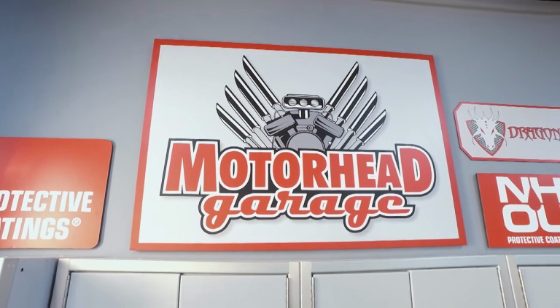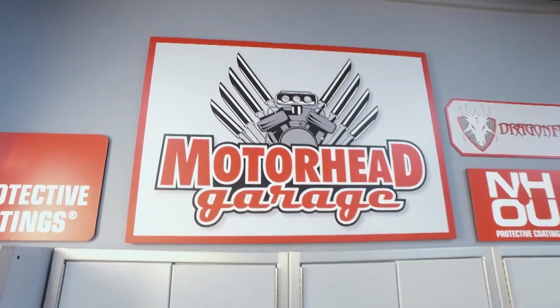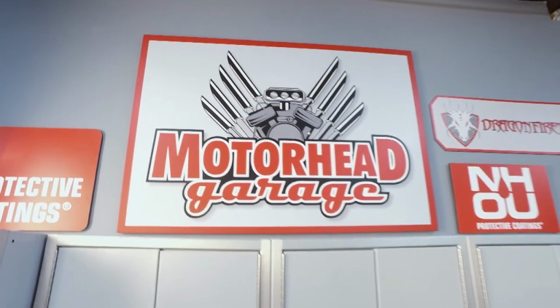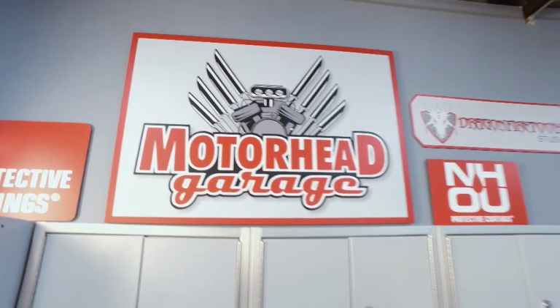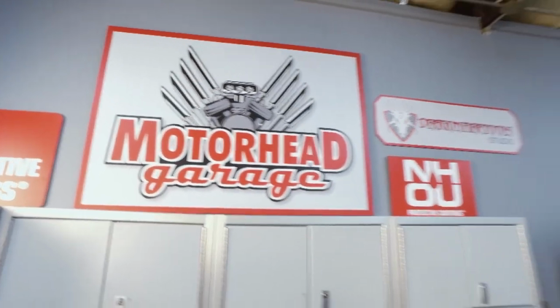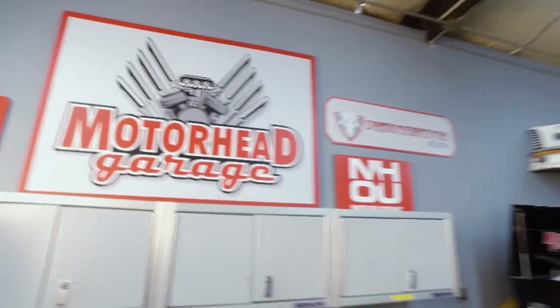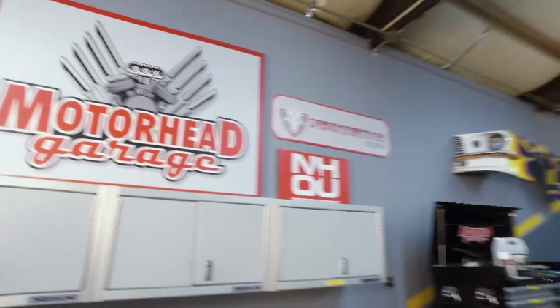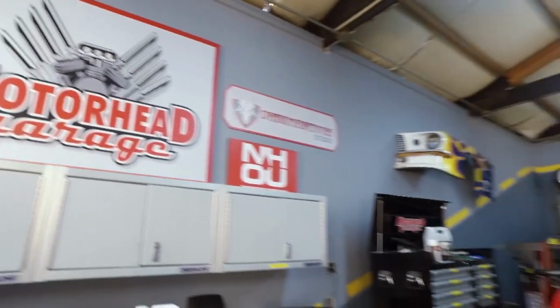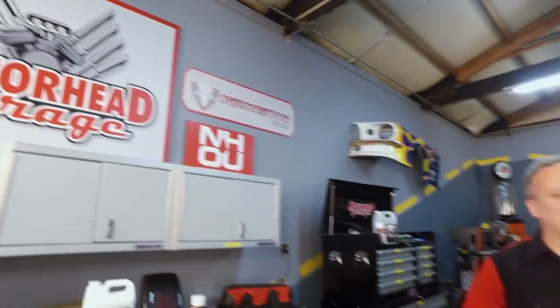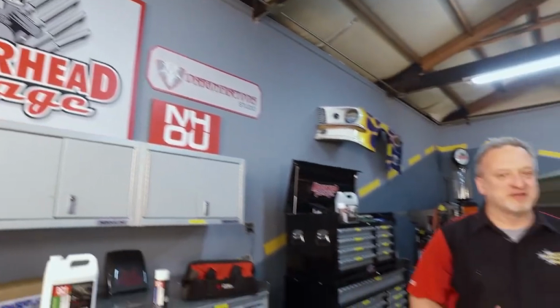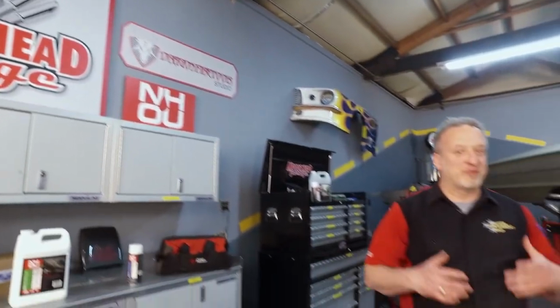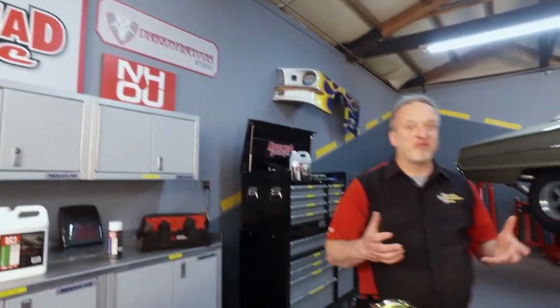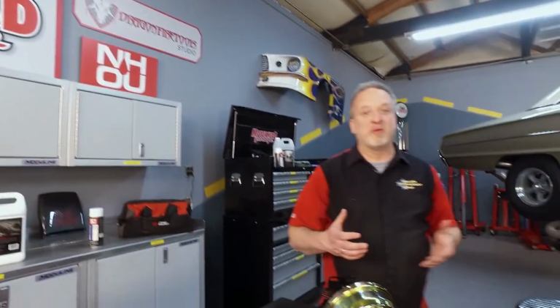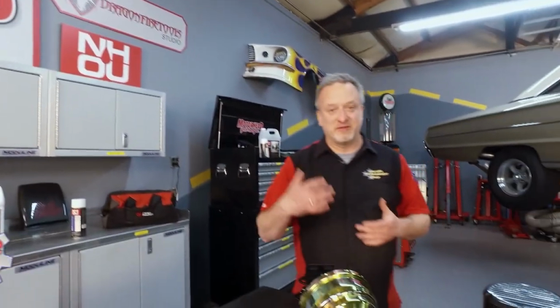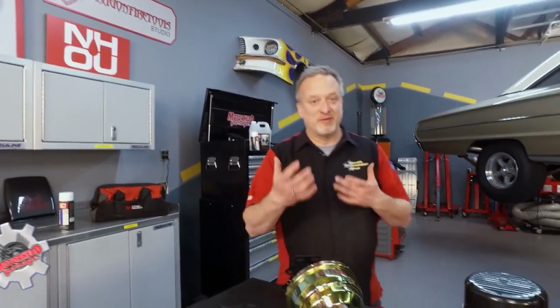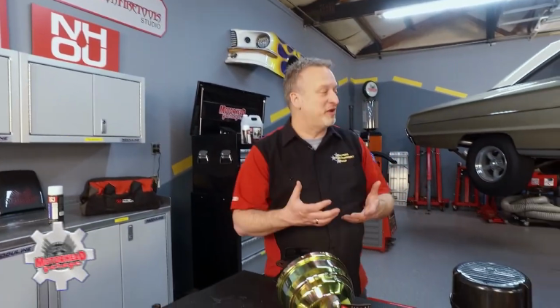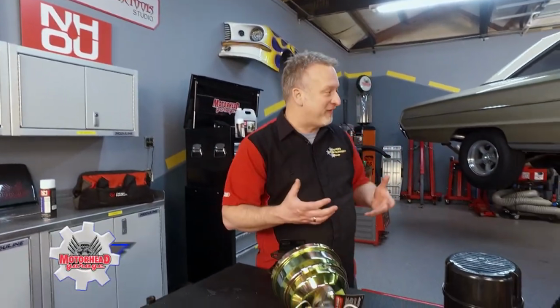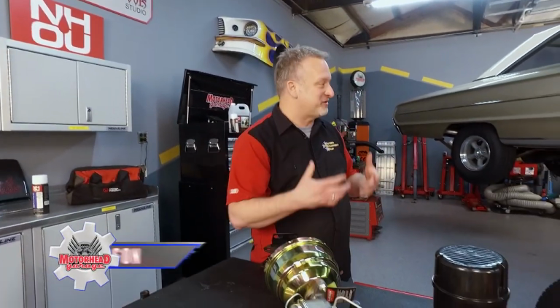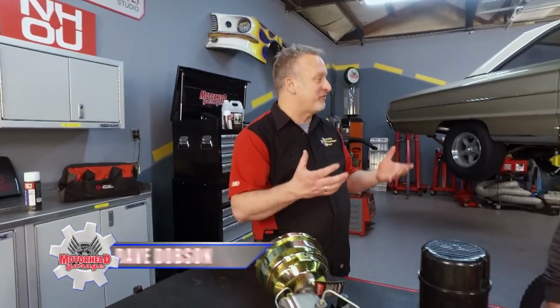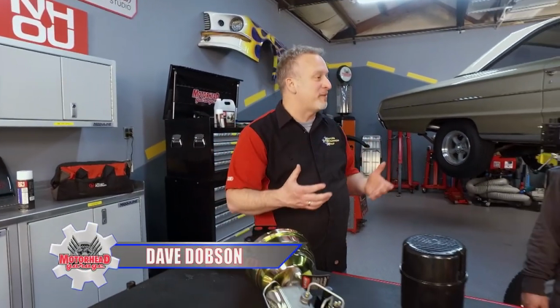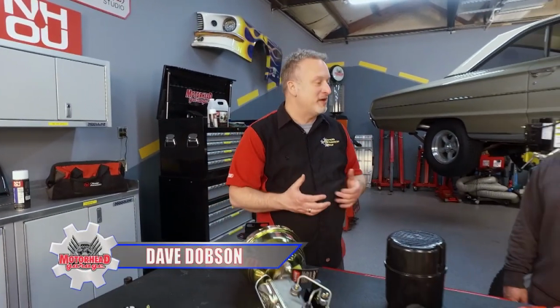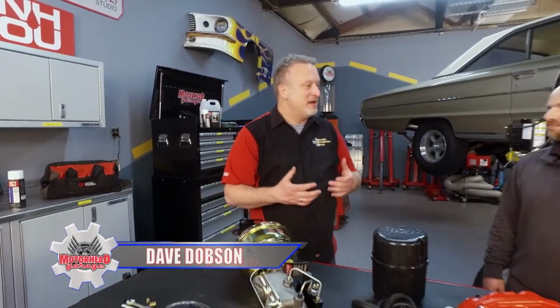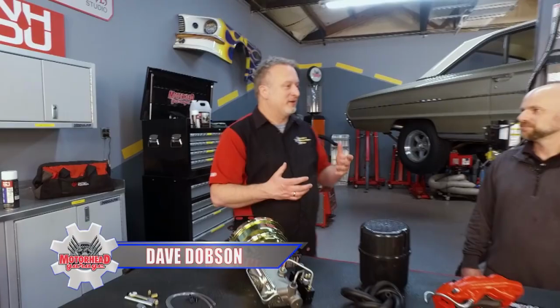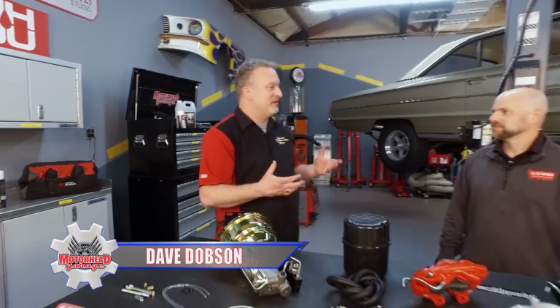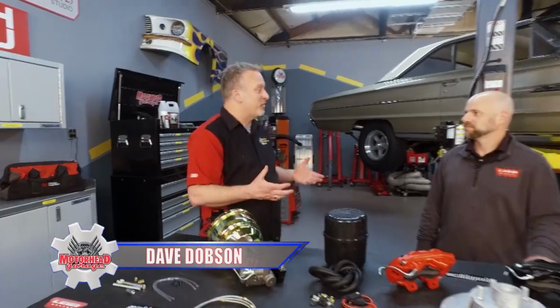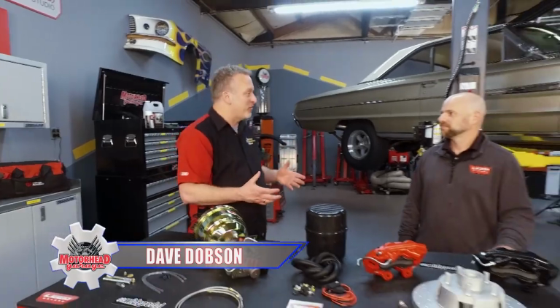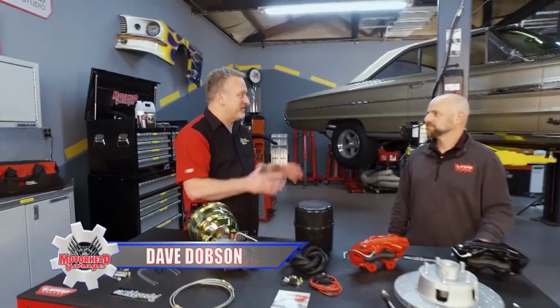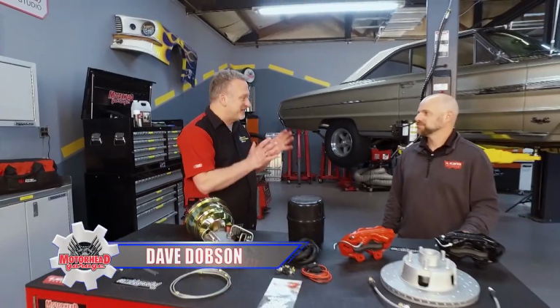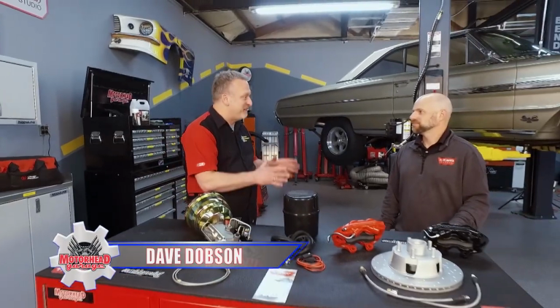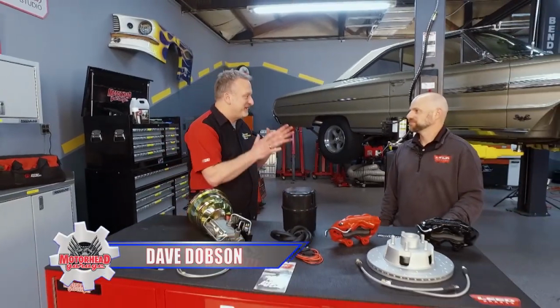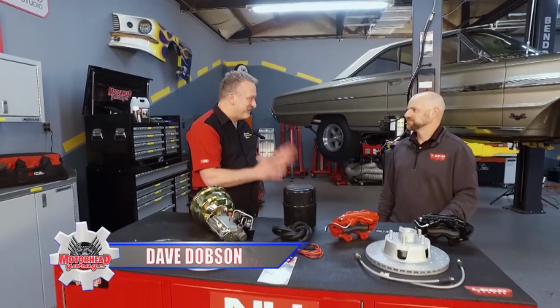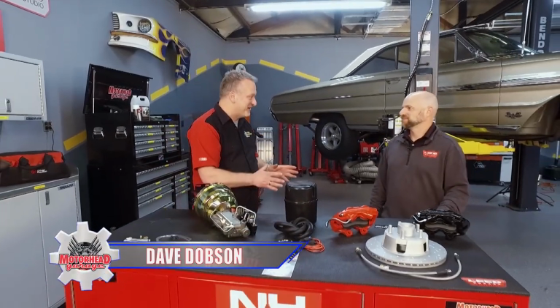We talk all the time here on Motorhead Garage about performance — you want to make your car go faster, perform better. Well, nothing's more important than stopping the vehicle.